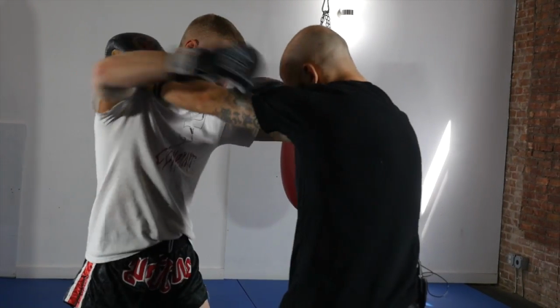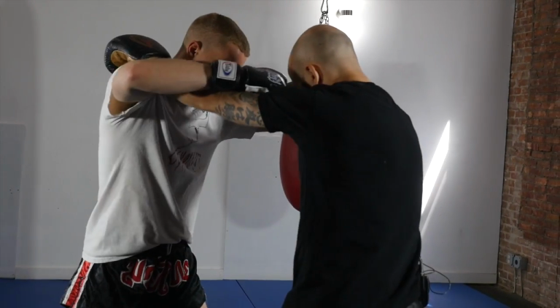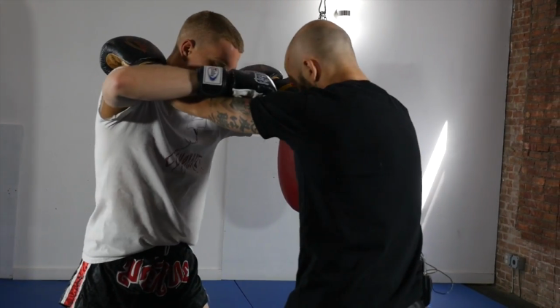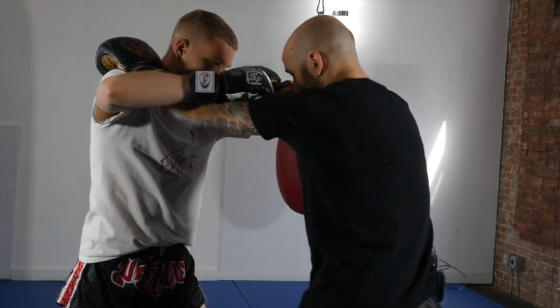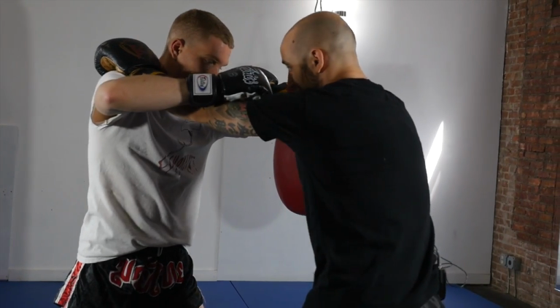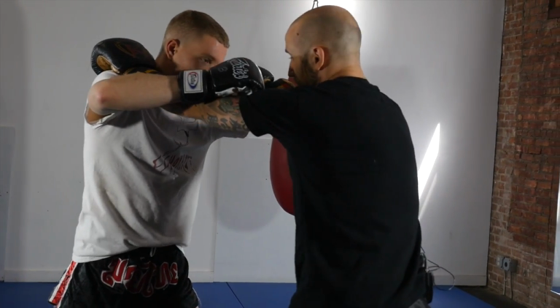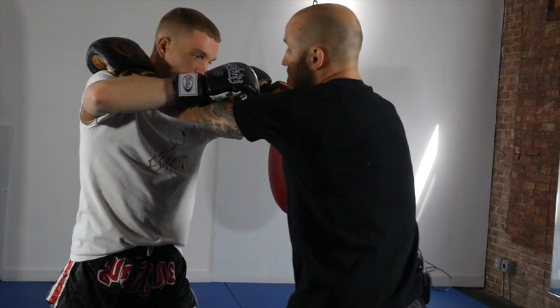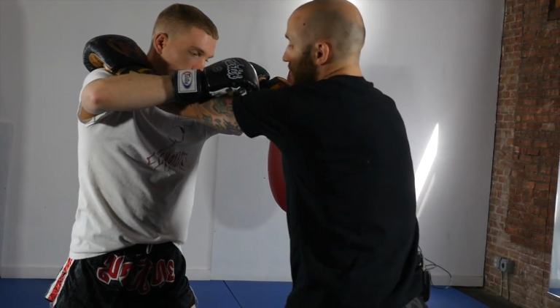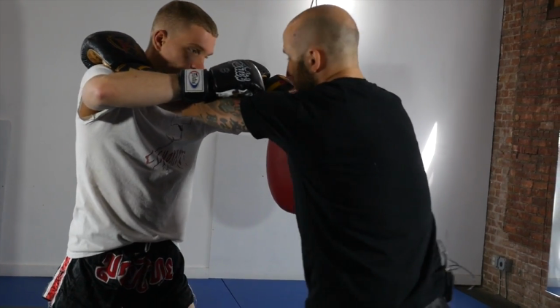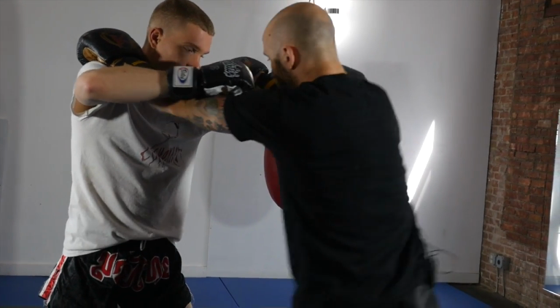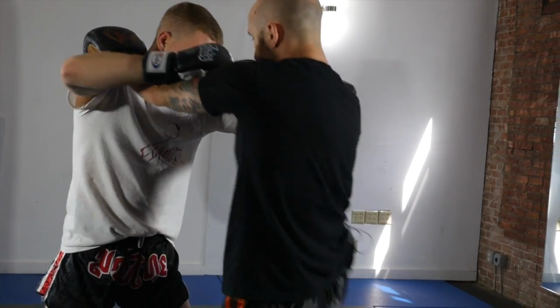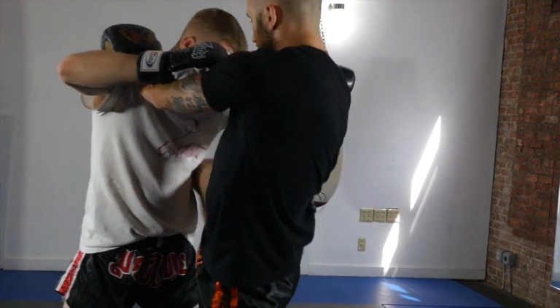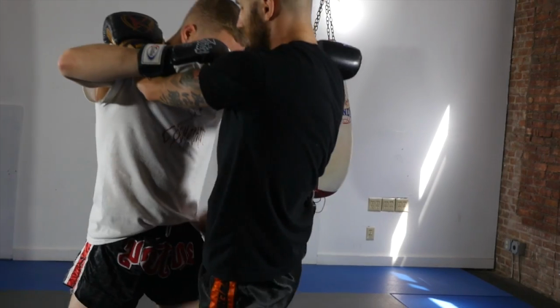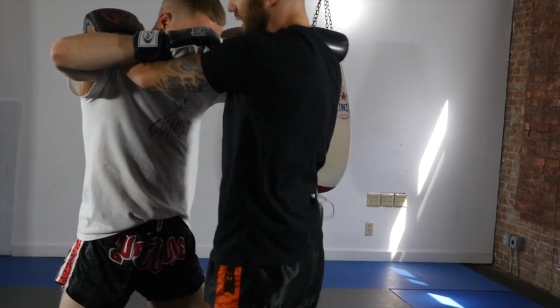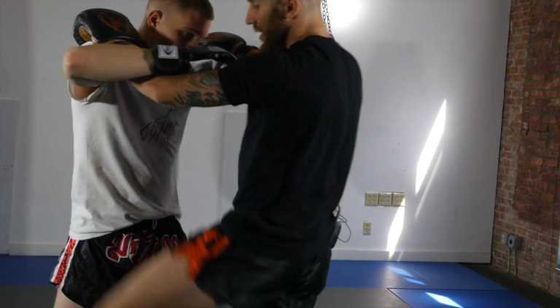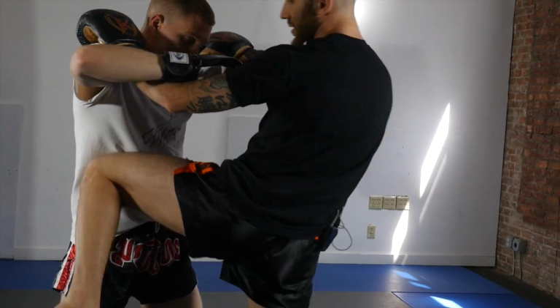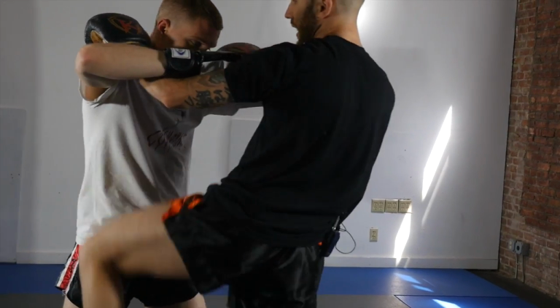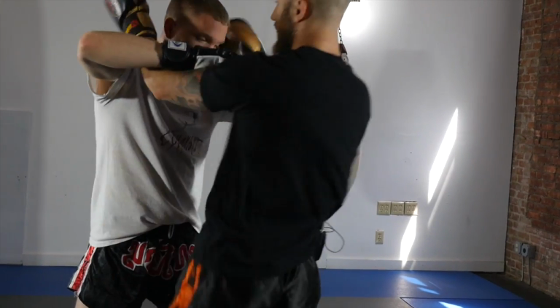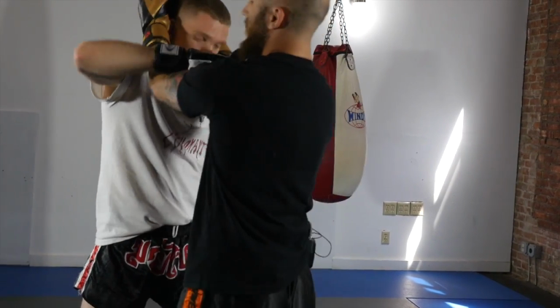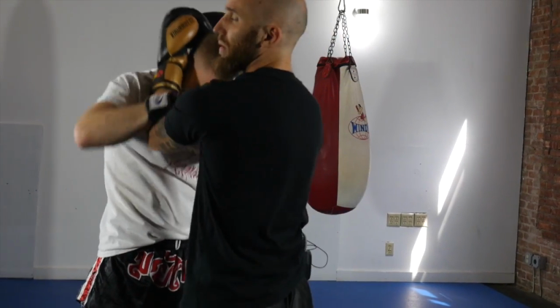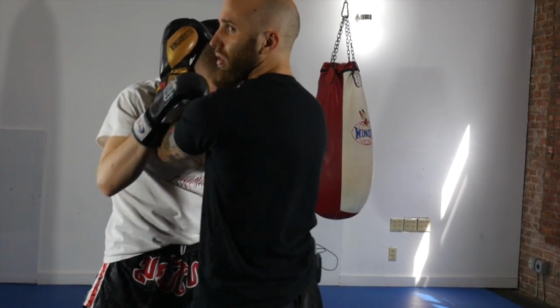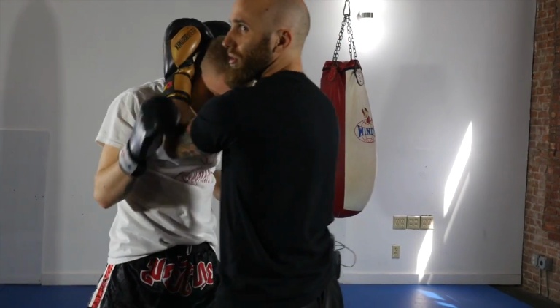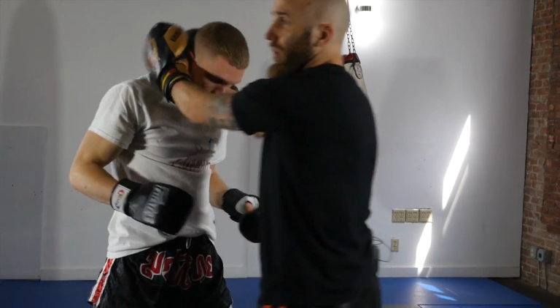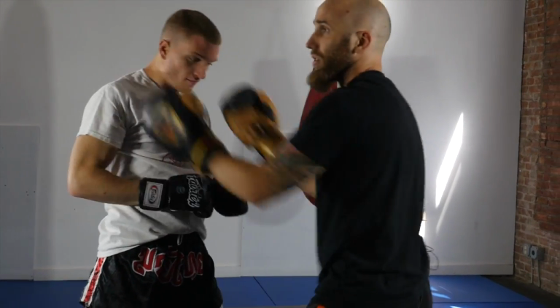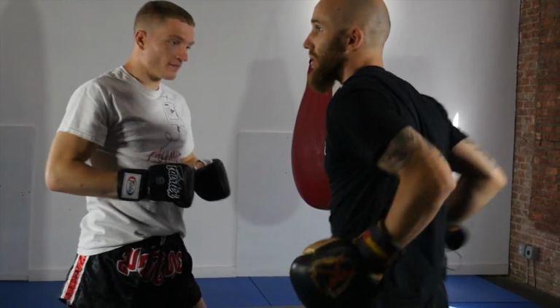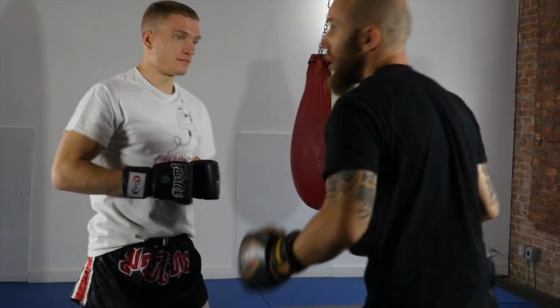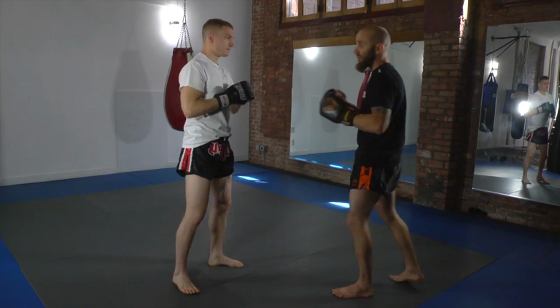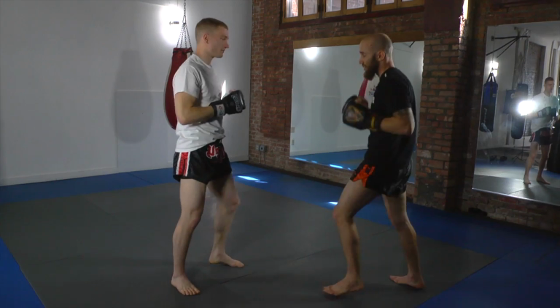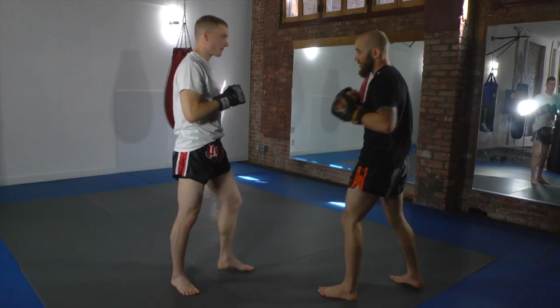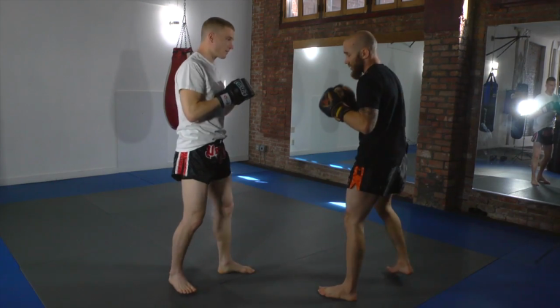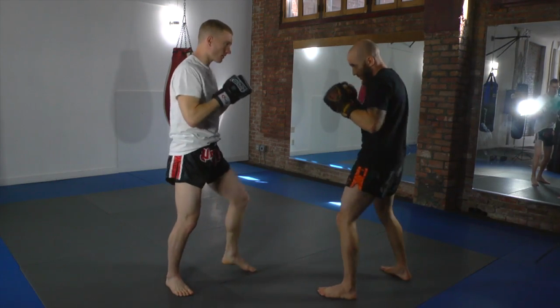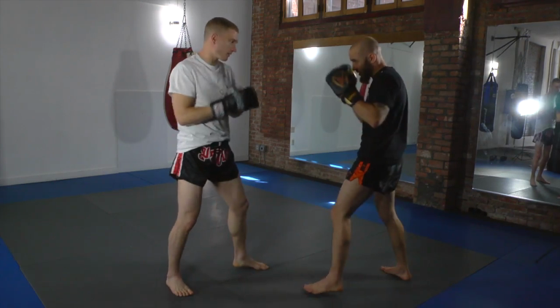Boom. I control his arms here. Both of his ribs are open. I can land knees. I can be grabbing and plumb too if I wanted to. So he throws the punches.